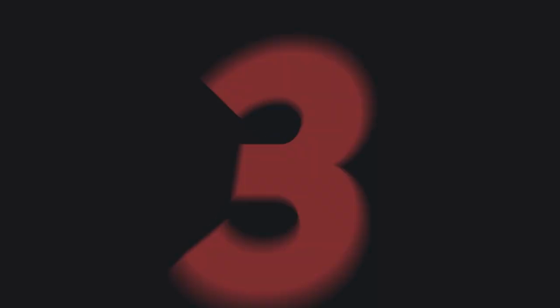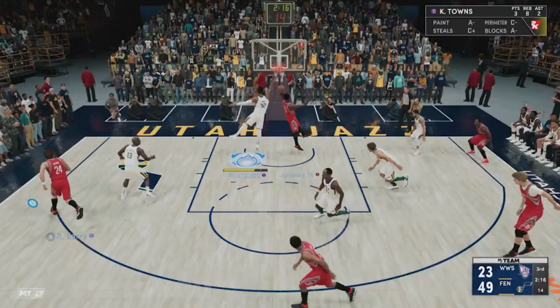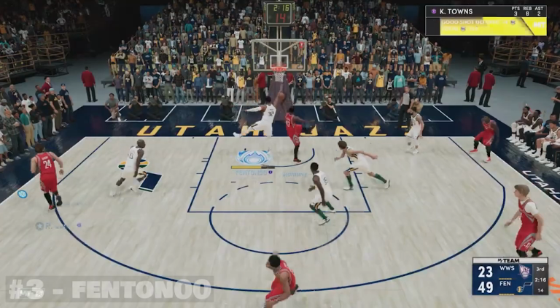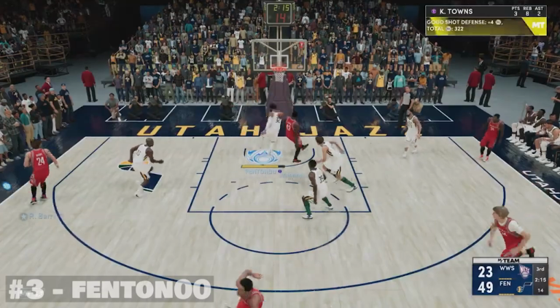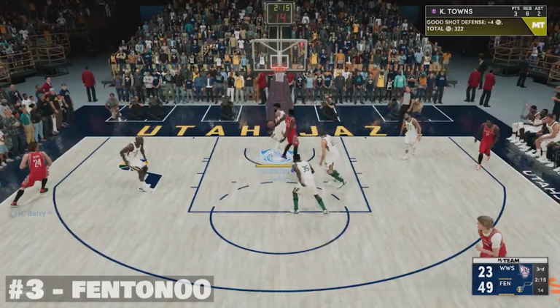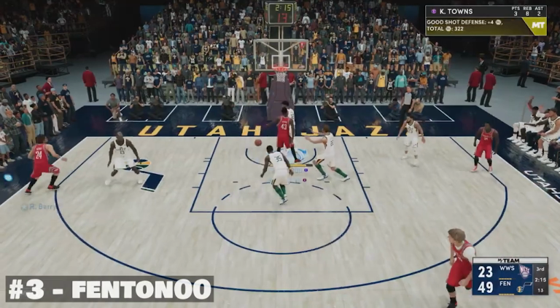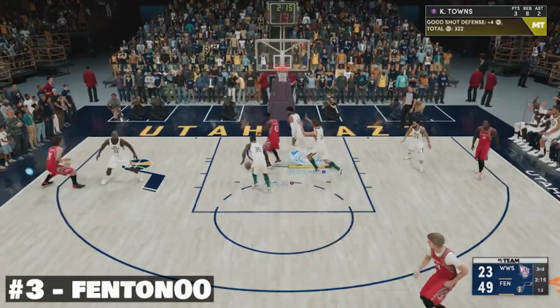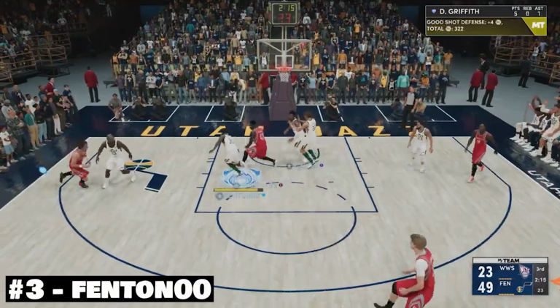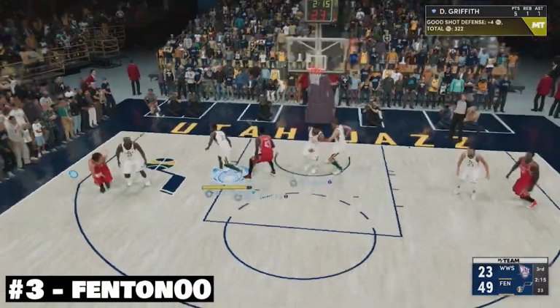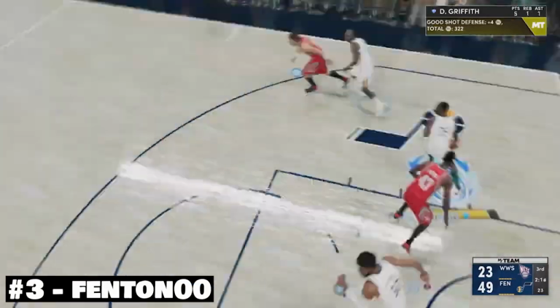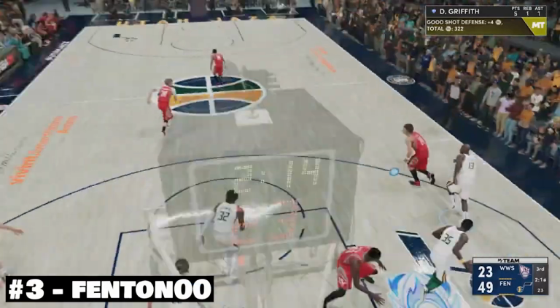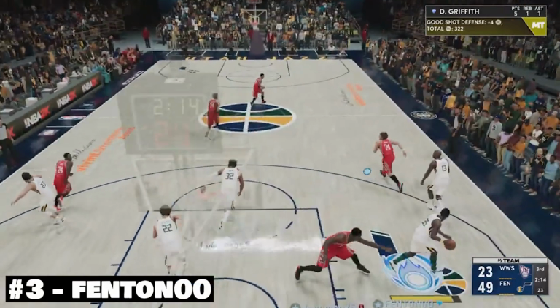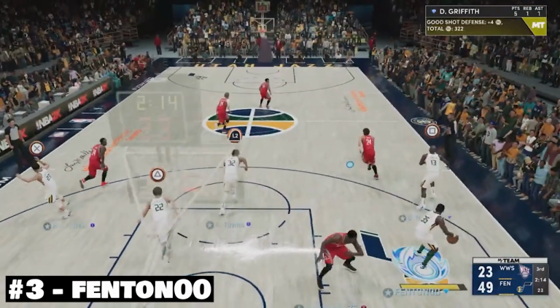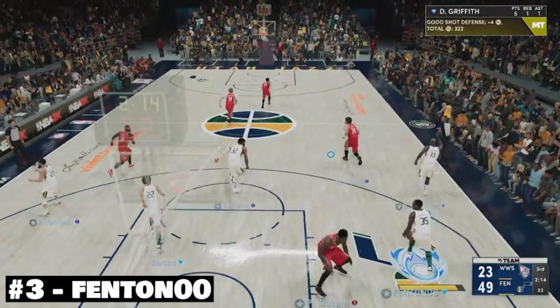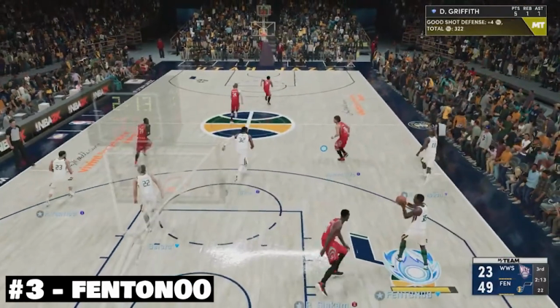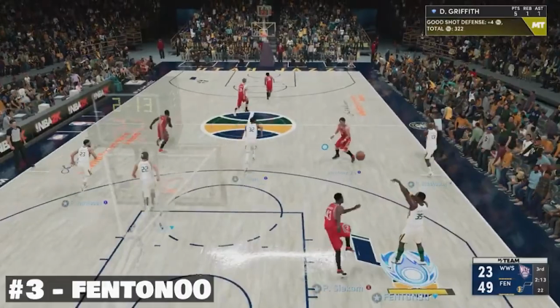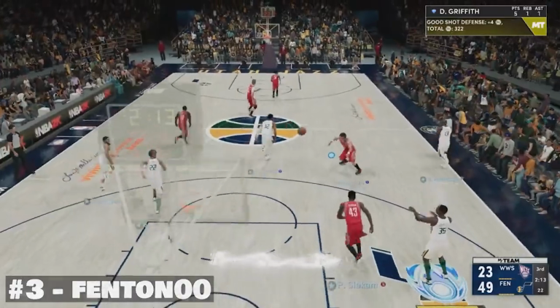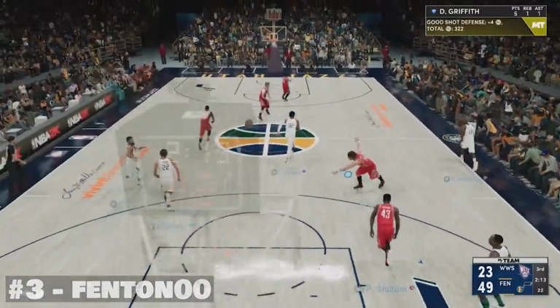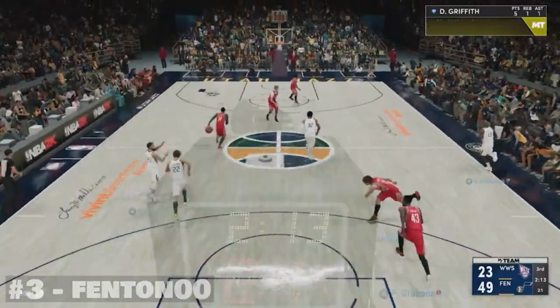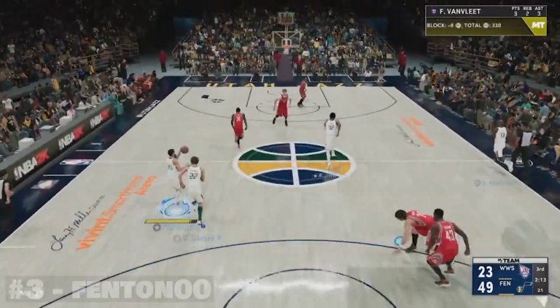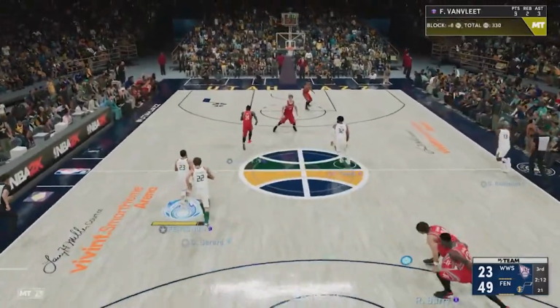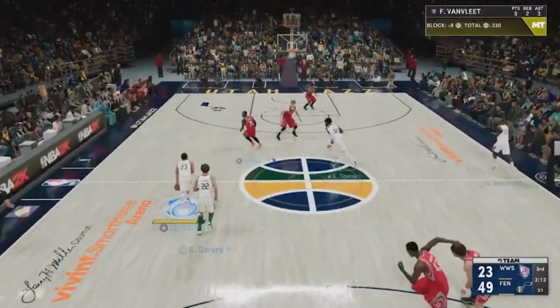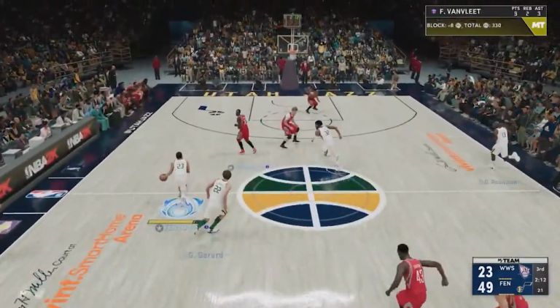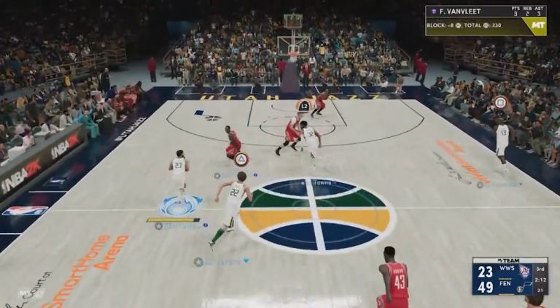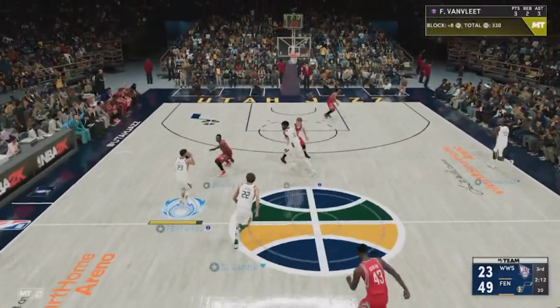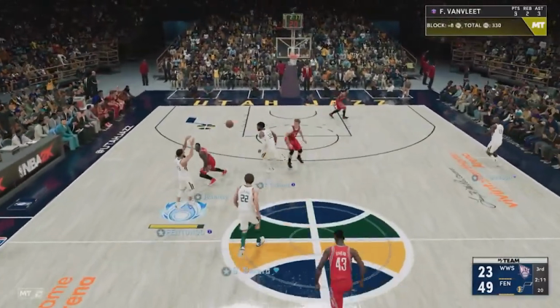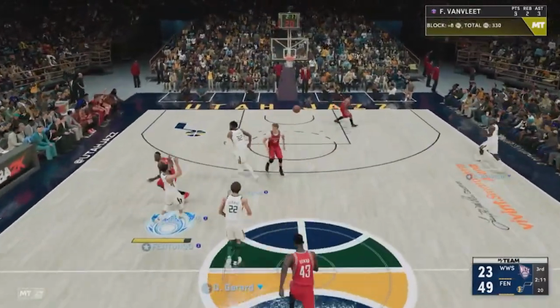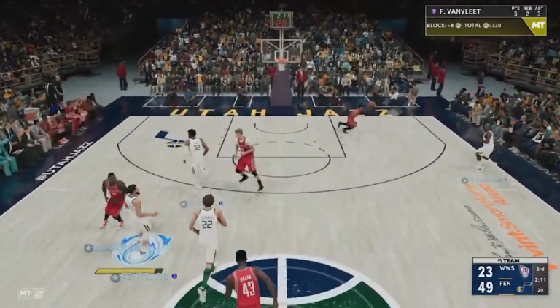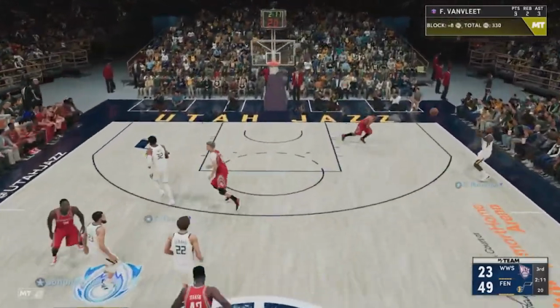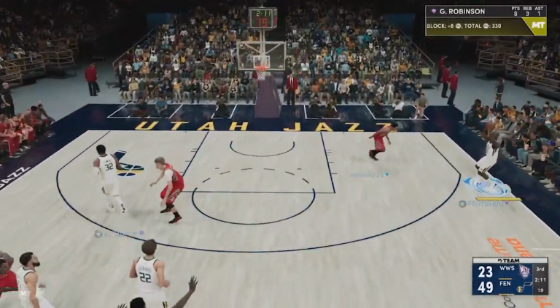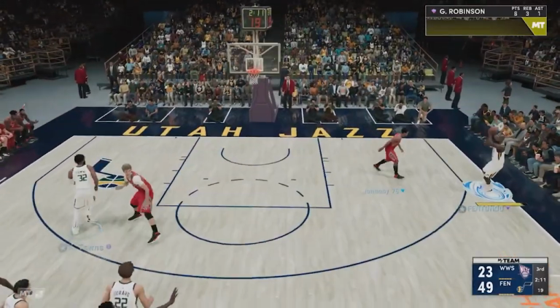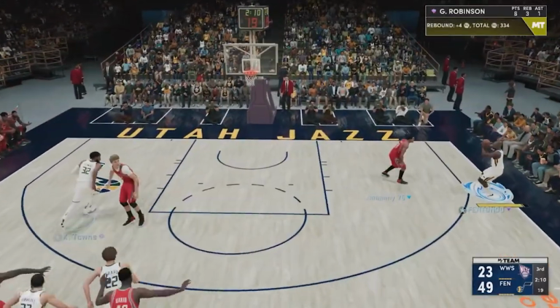At number 3, once again Fenton coming in with a fantastically timed poster dunk.